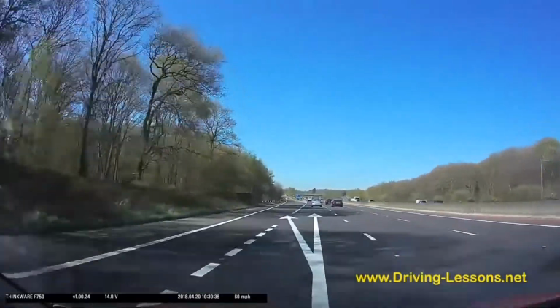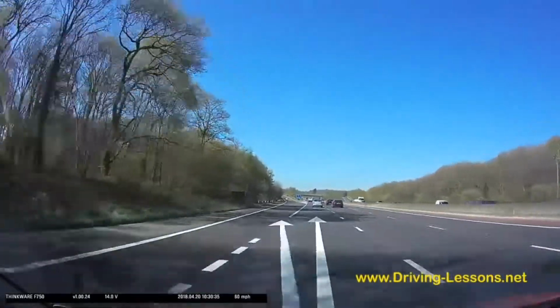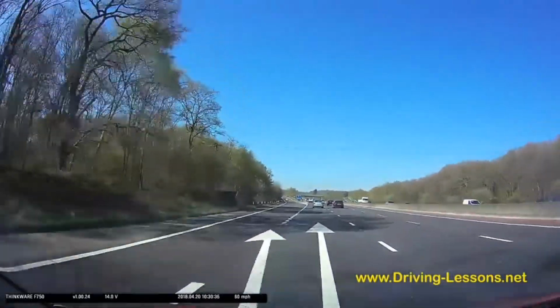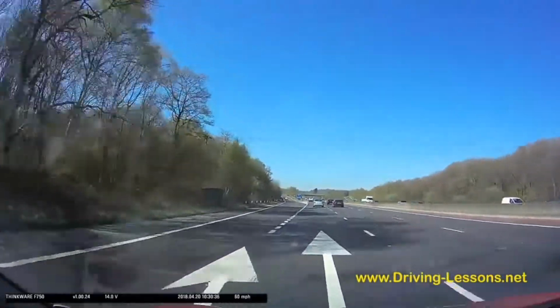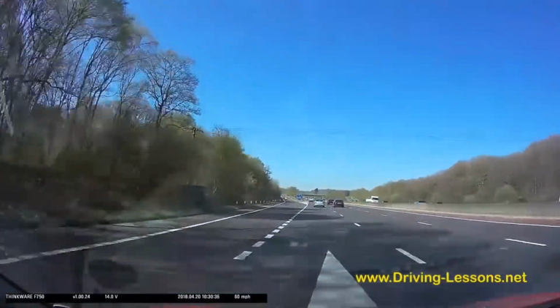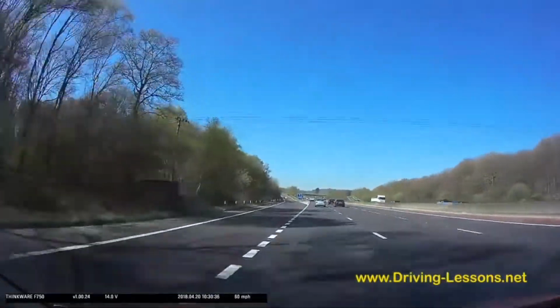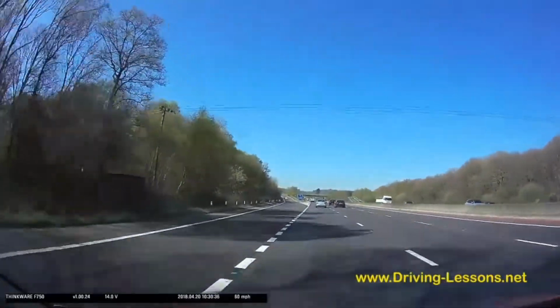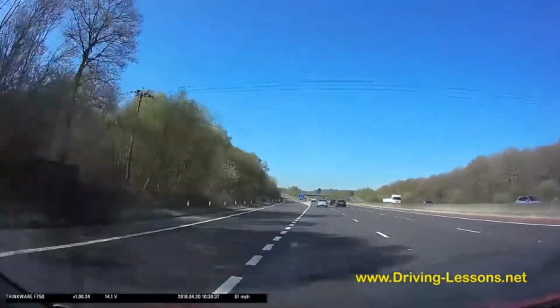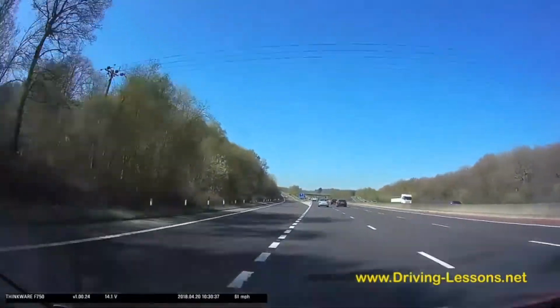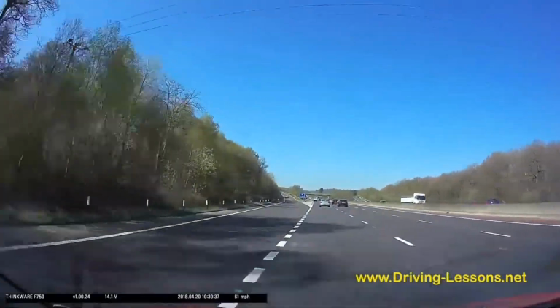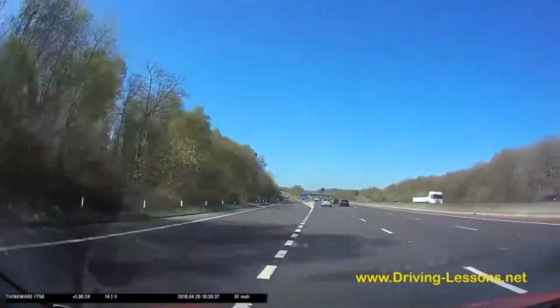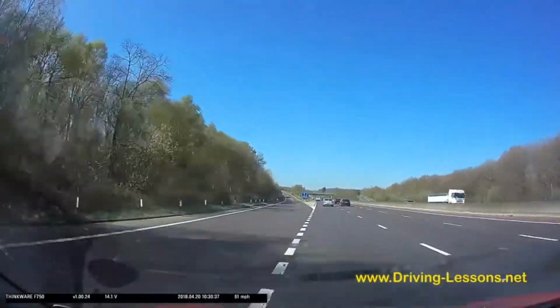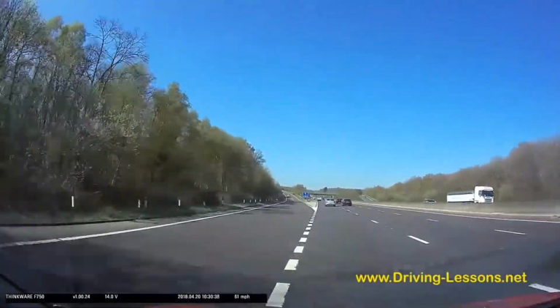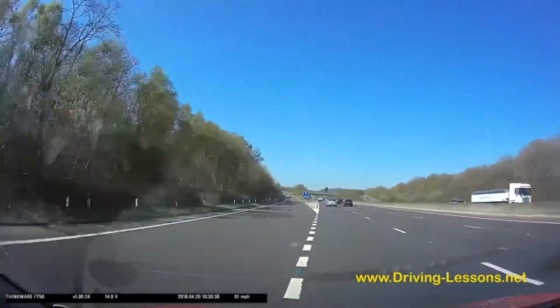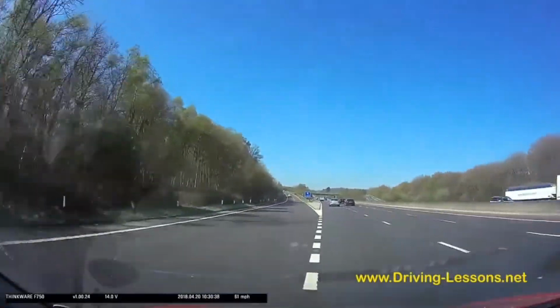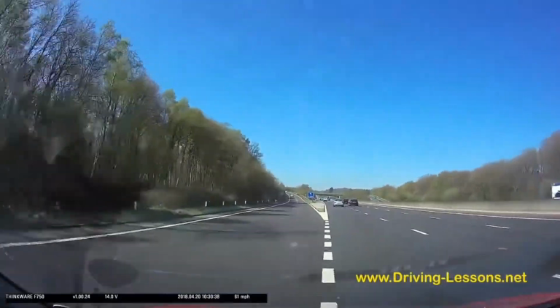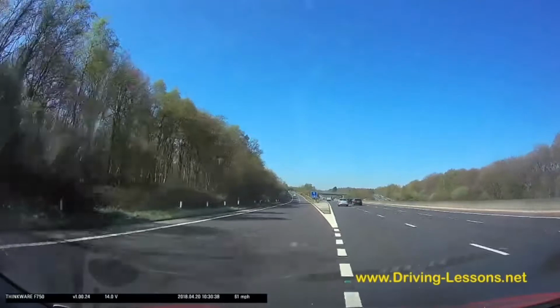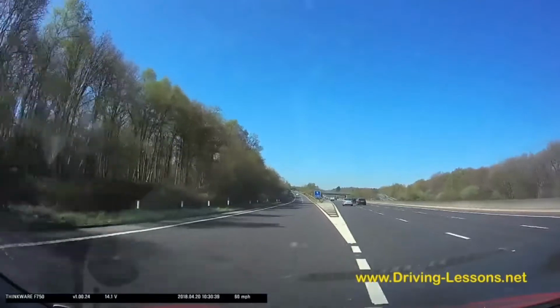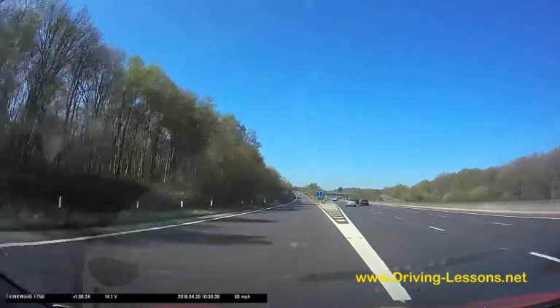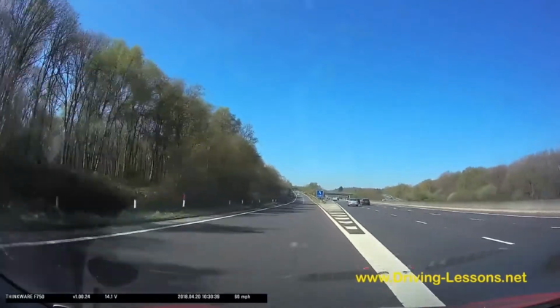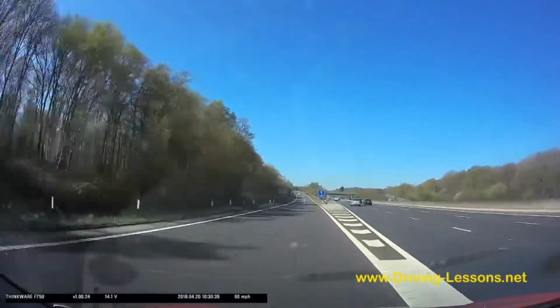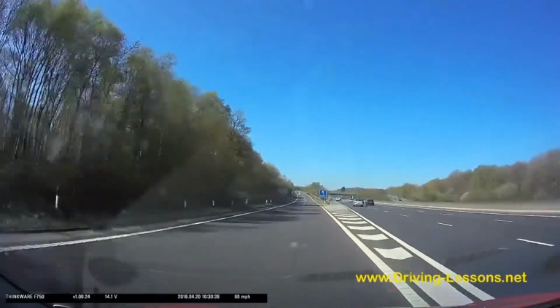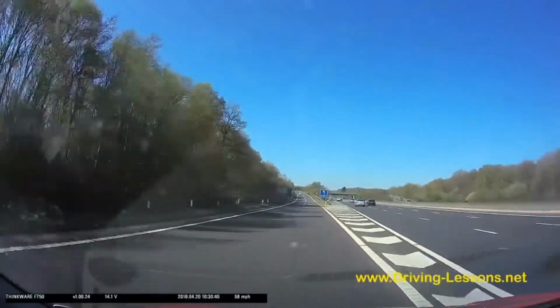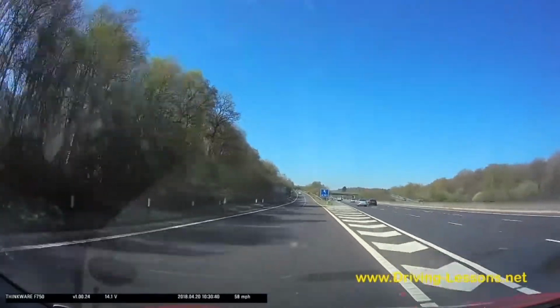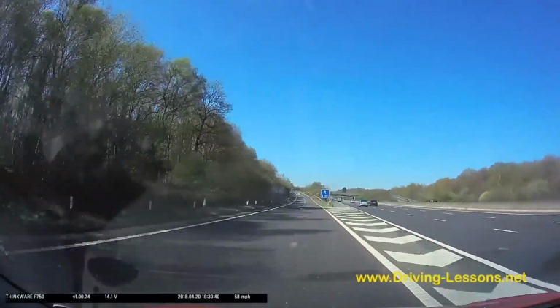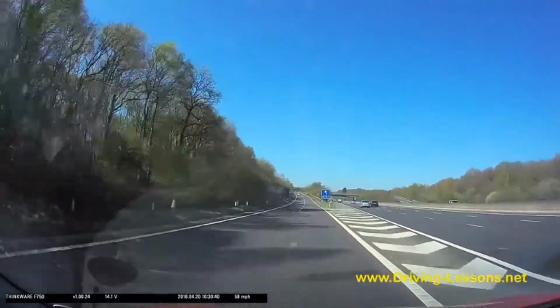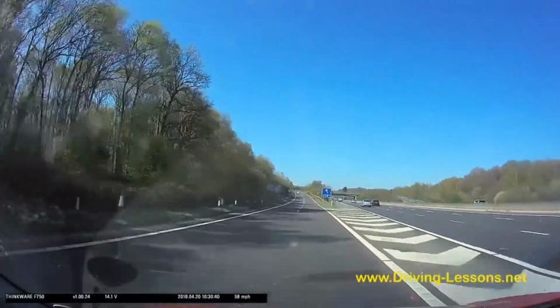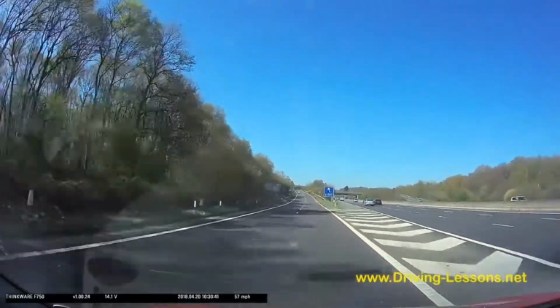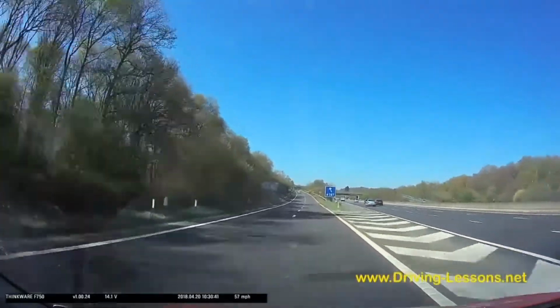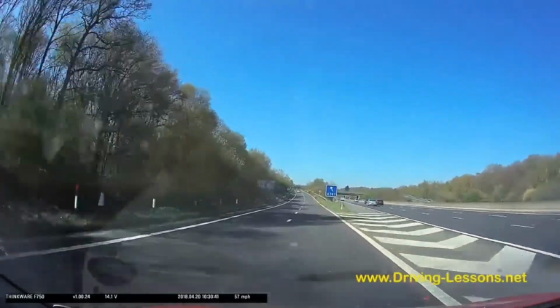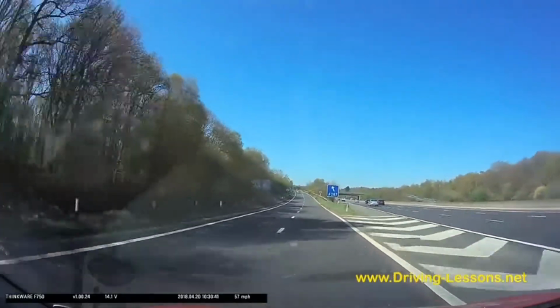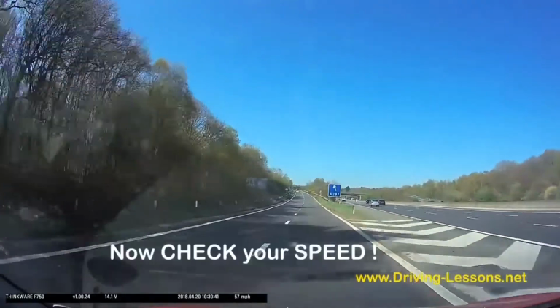I know I want to turn right at the roundabout at the end of the slip road, so I've aimed for the right-hand lane on the slip road on this occasion.